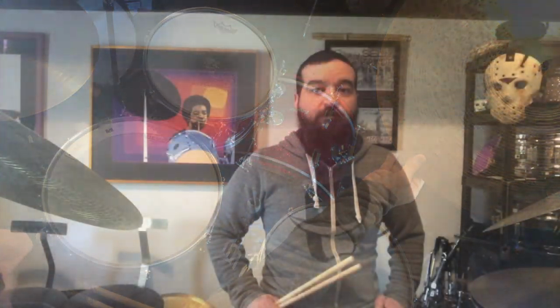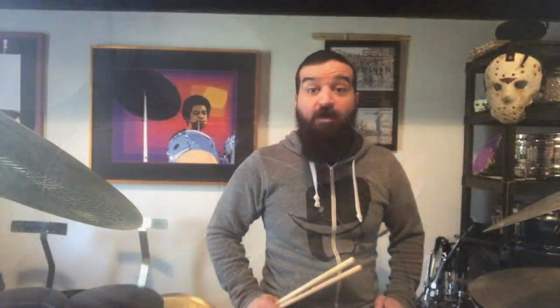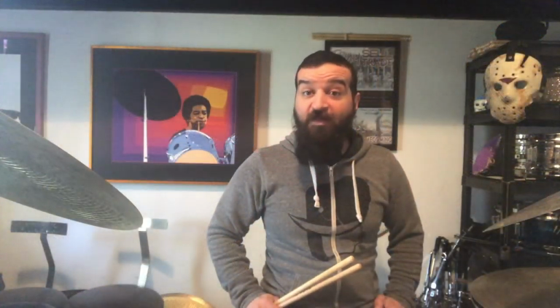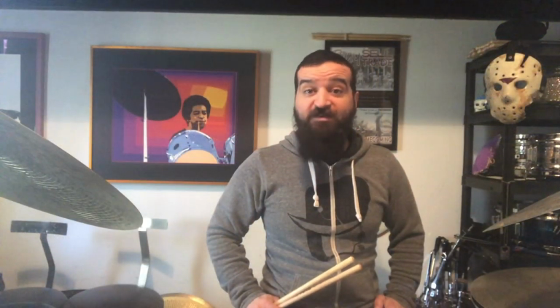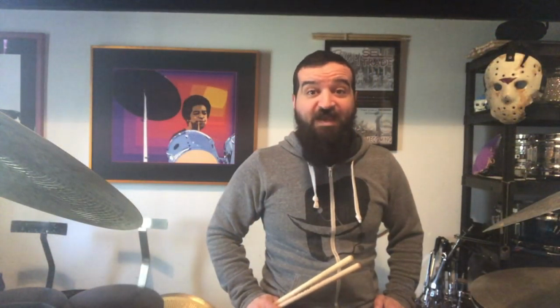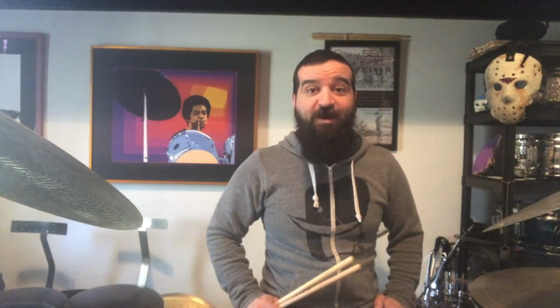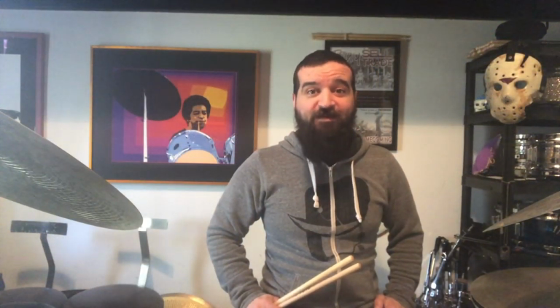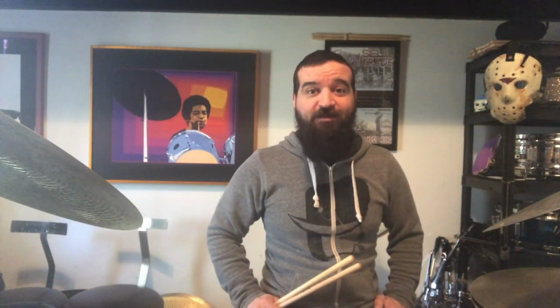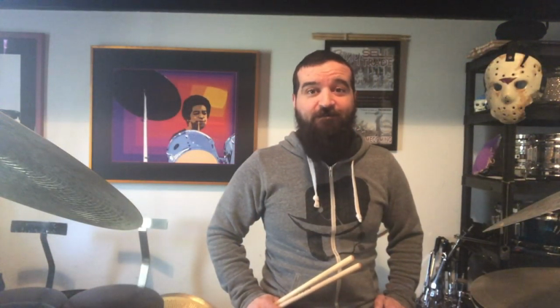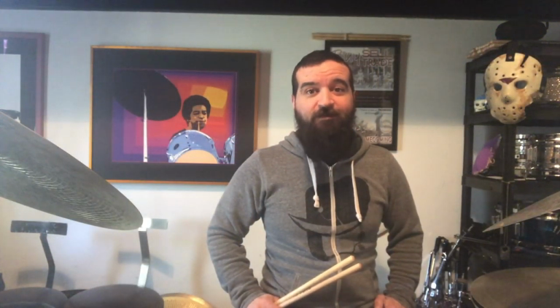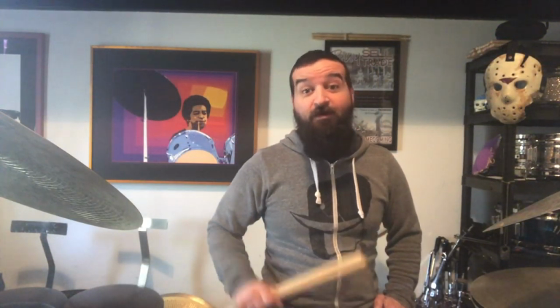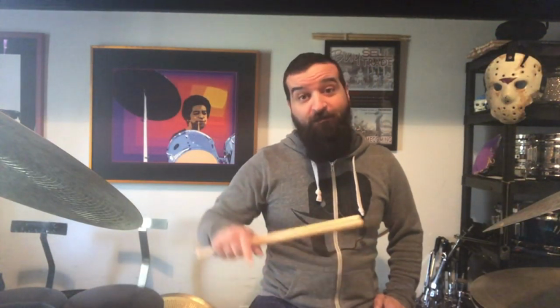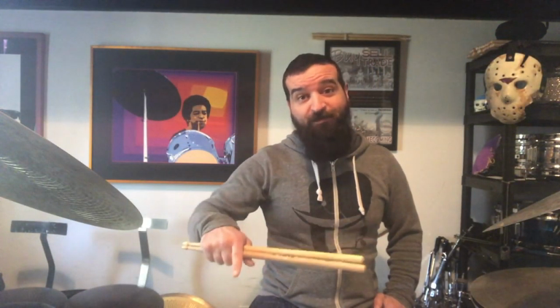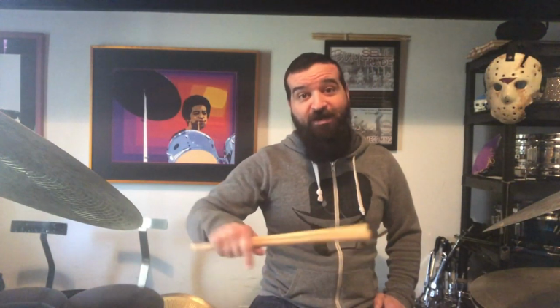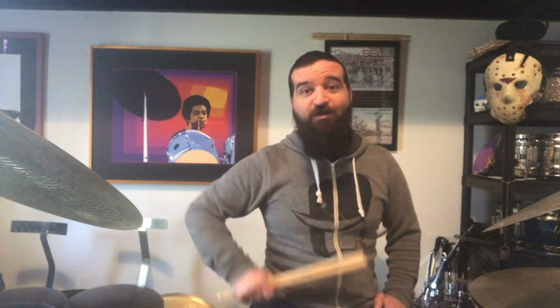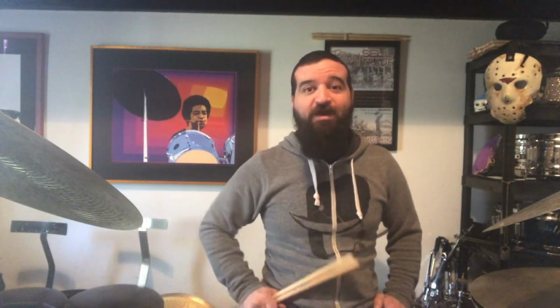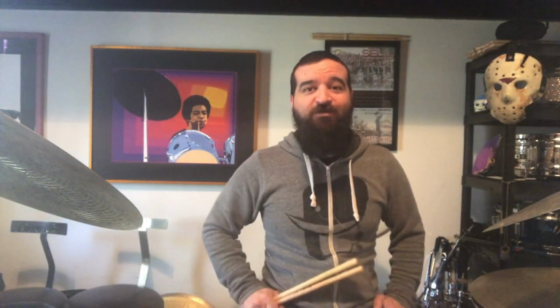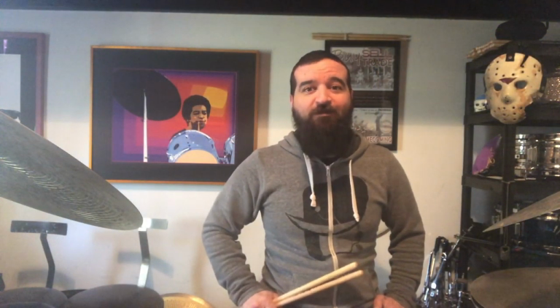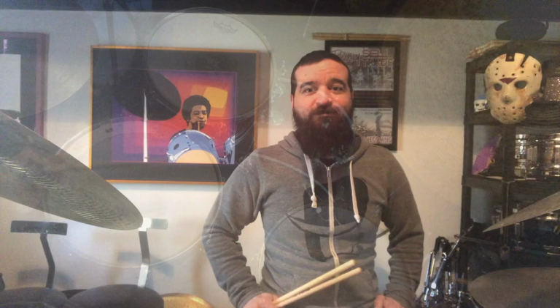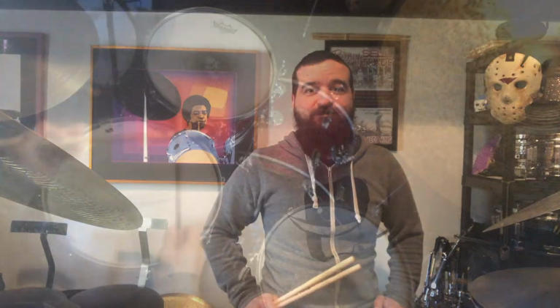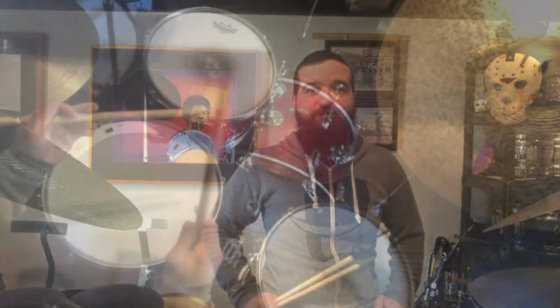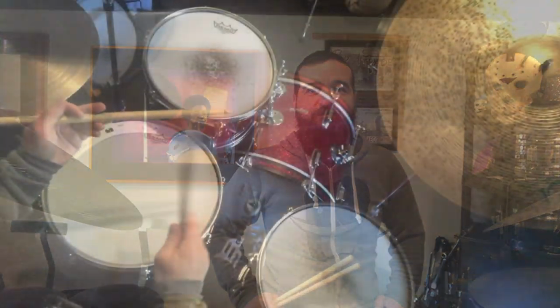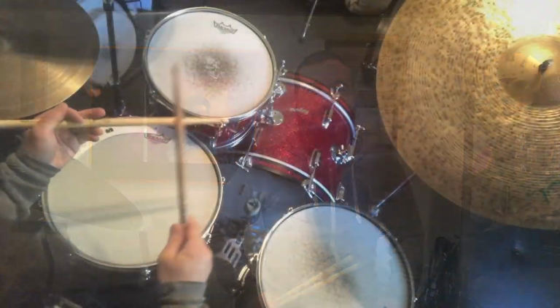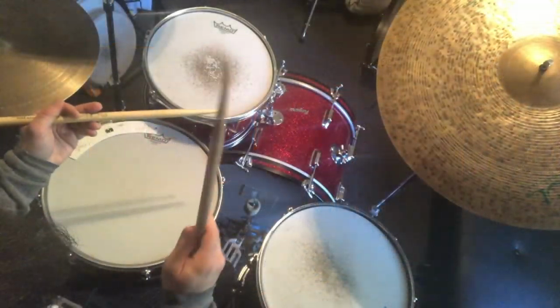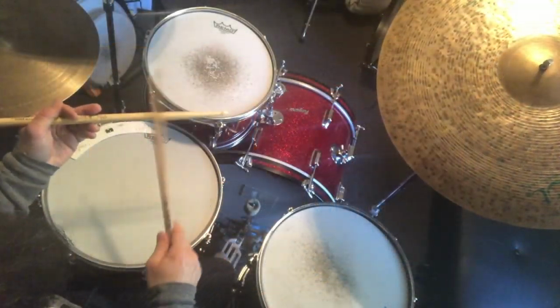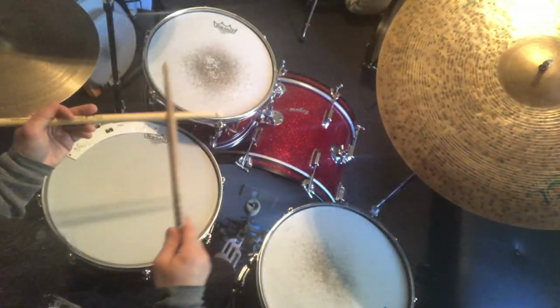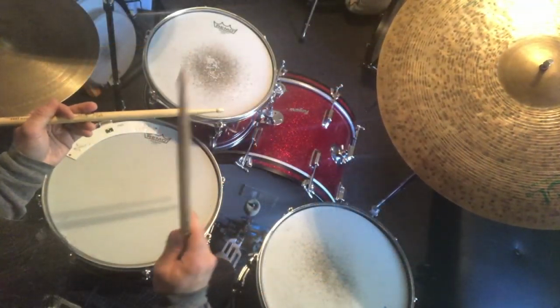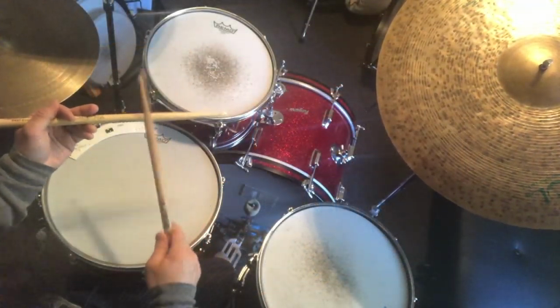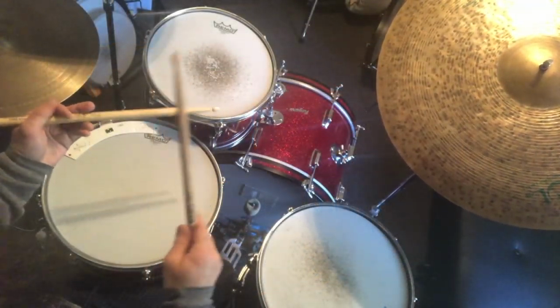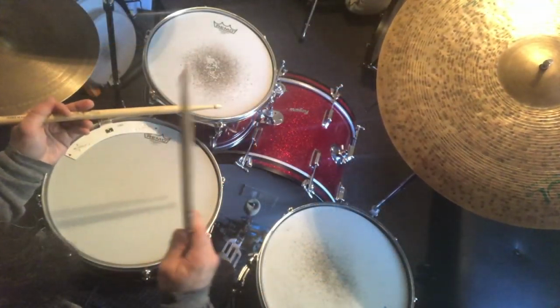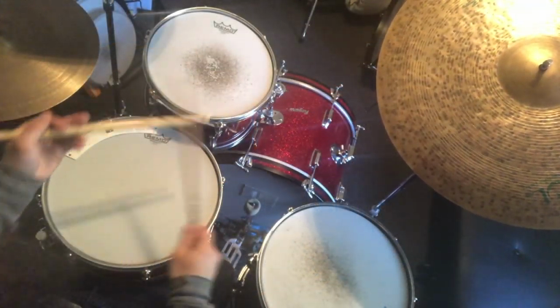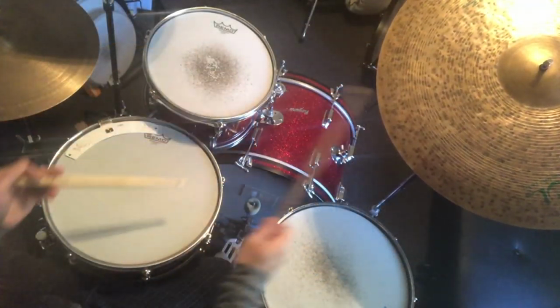And then the same idea, but play it on your bass drum. One, two, three, four. [Bass drum demo.]